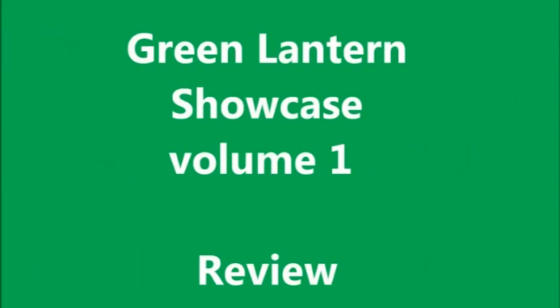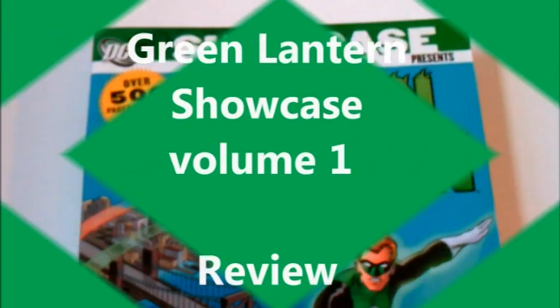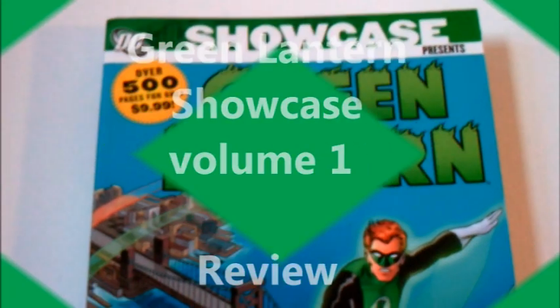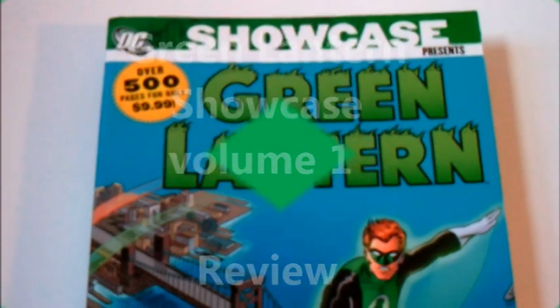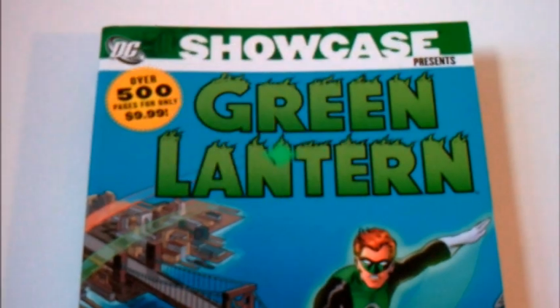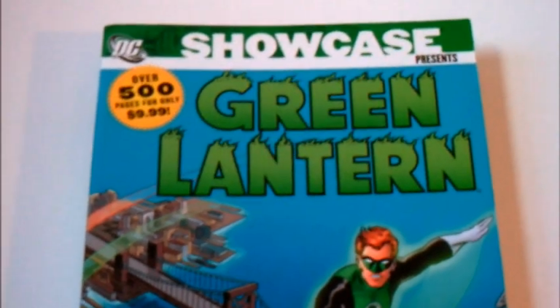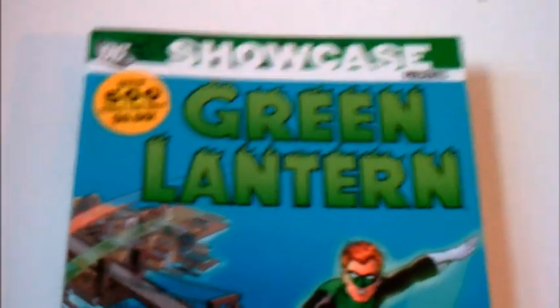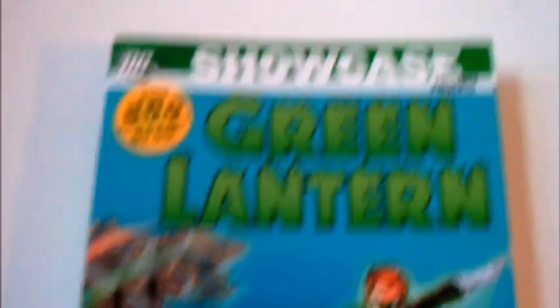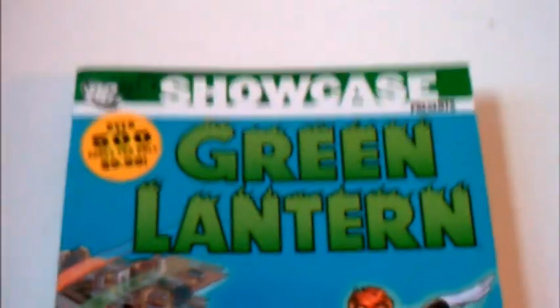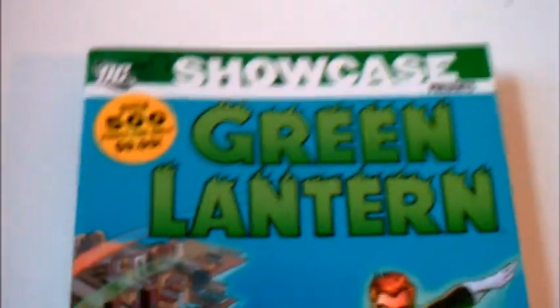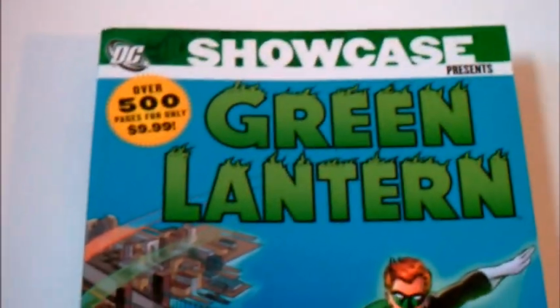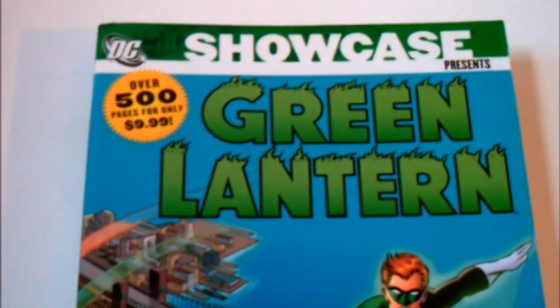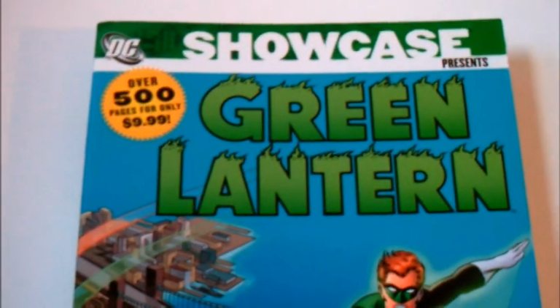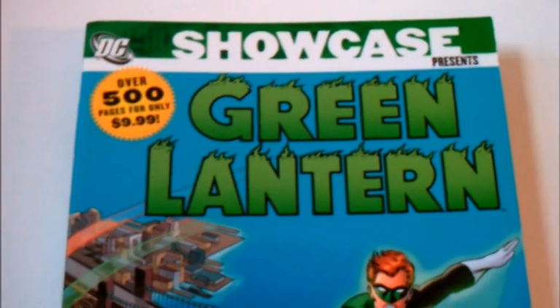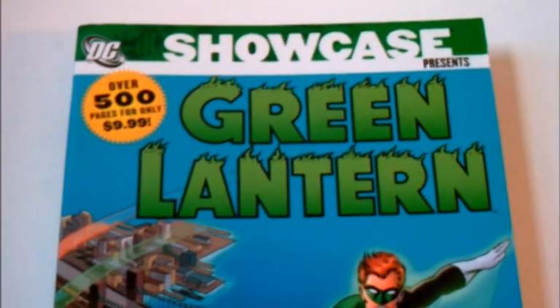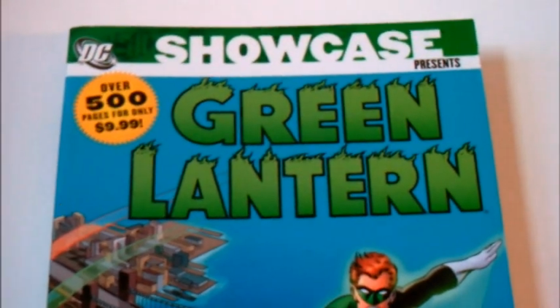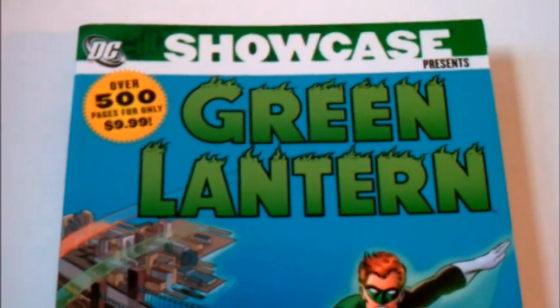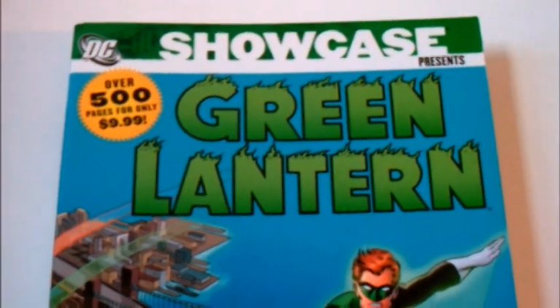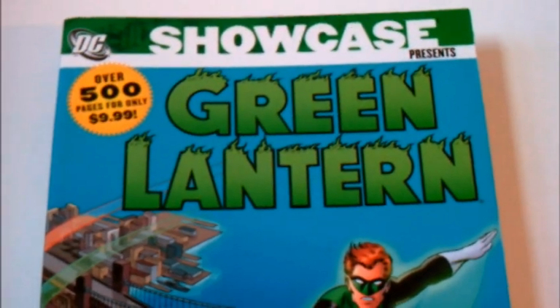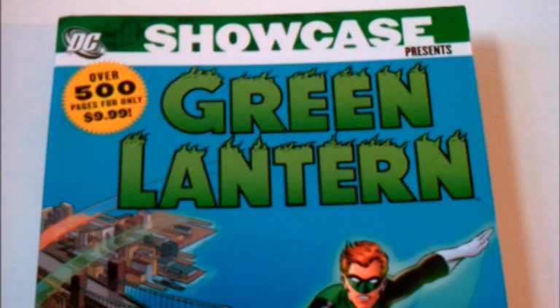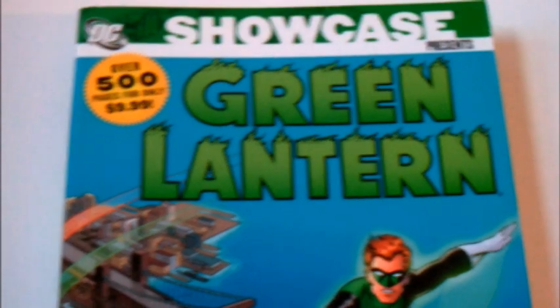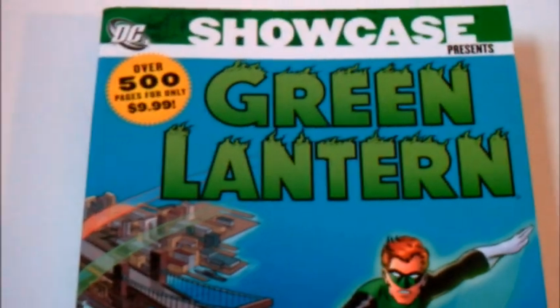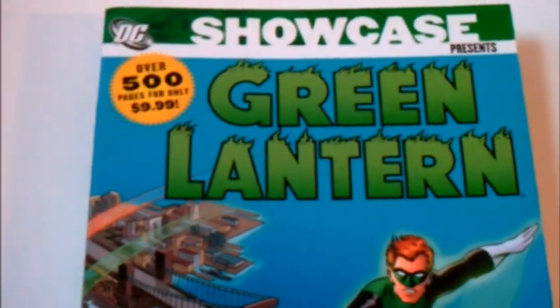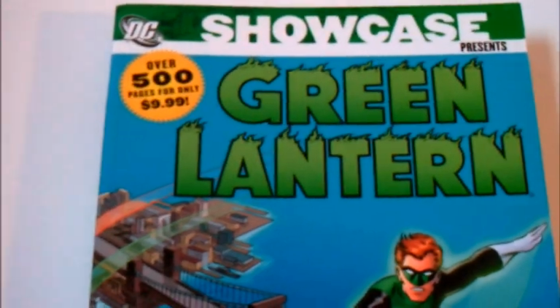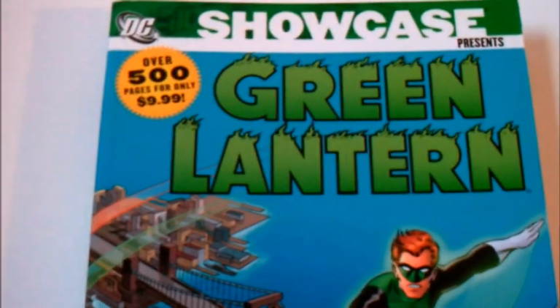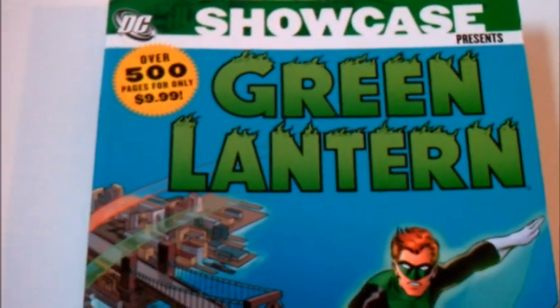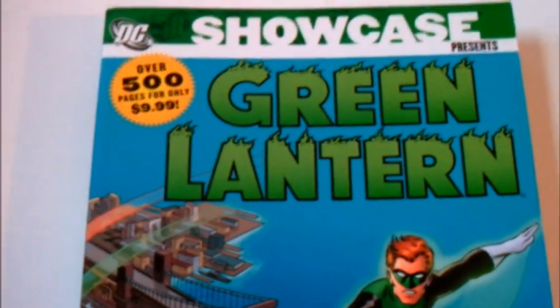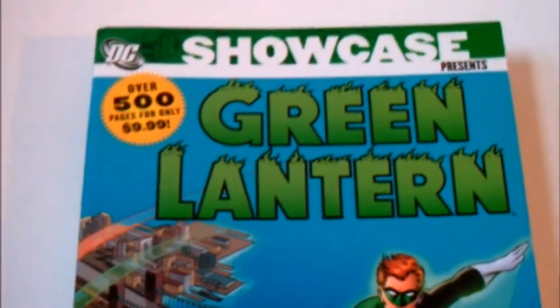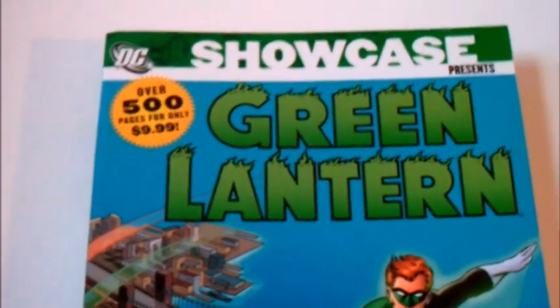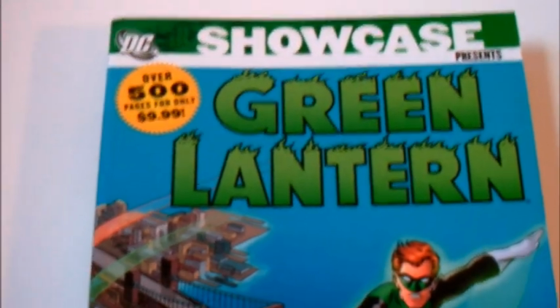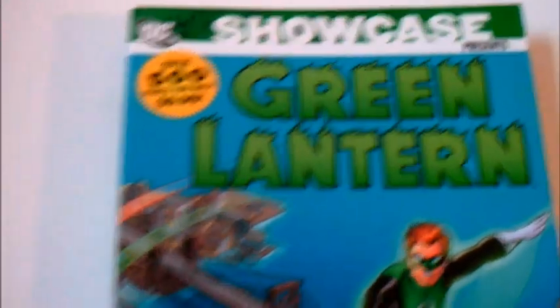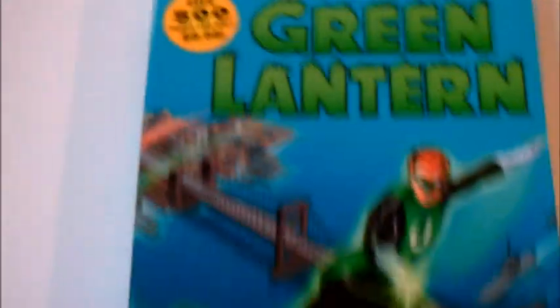Welcome to Comic Toy Reviews. This is a review of the Green Lantern Showcase Presents series.